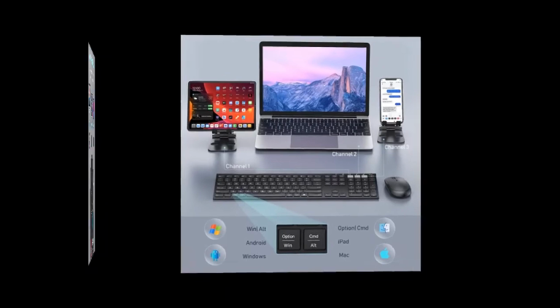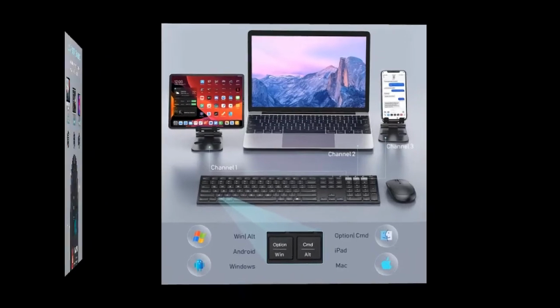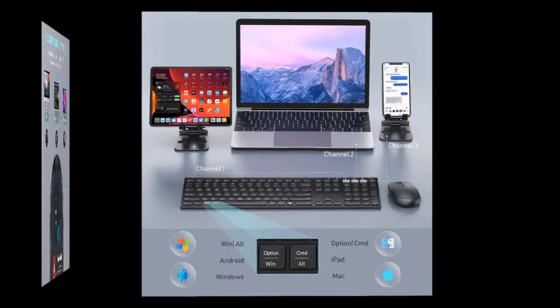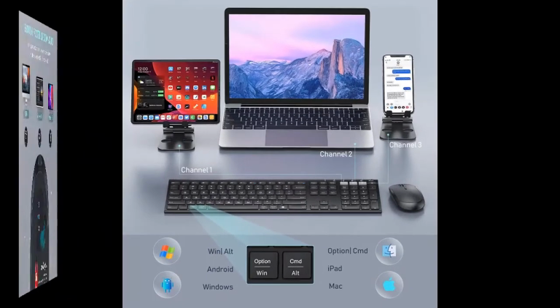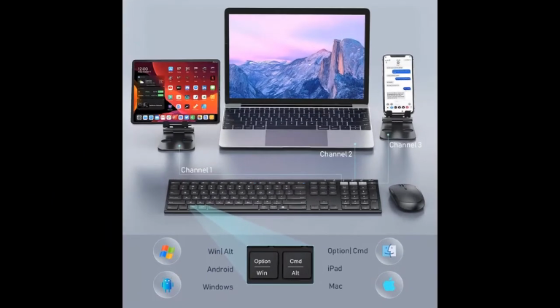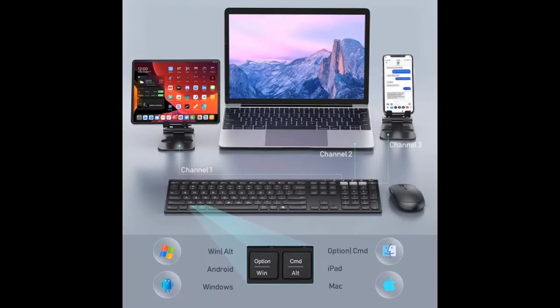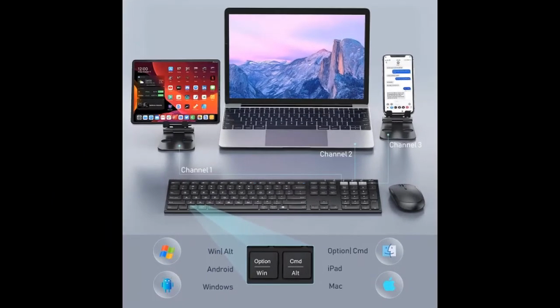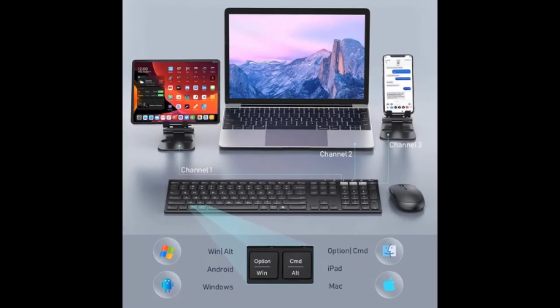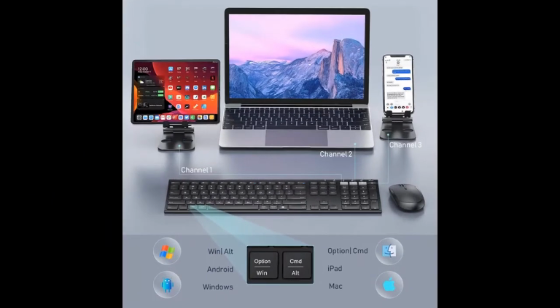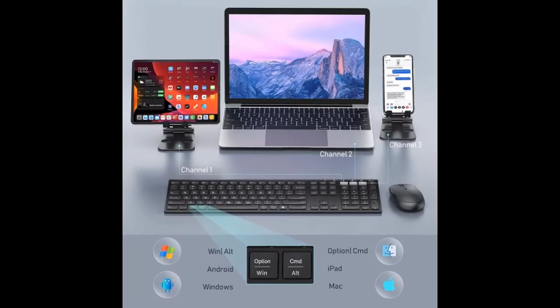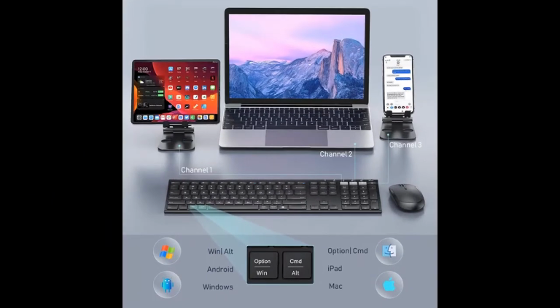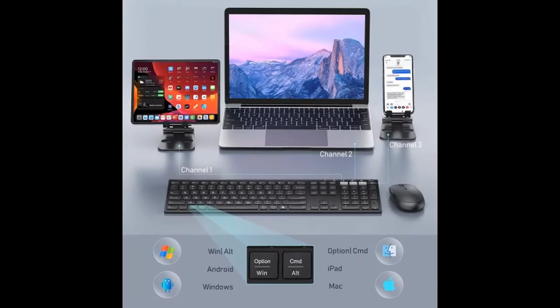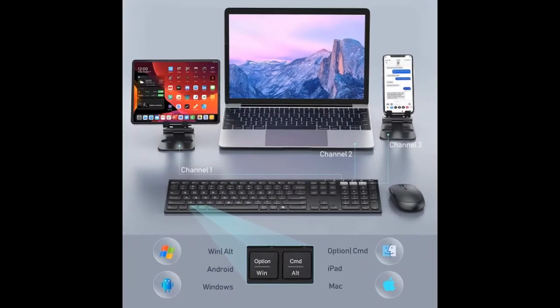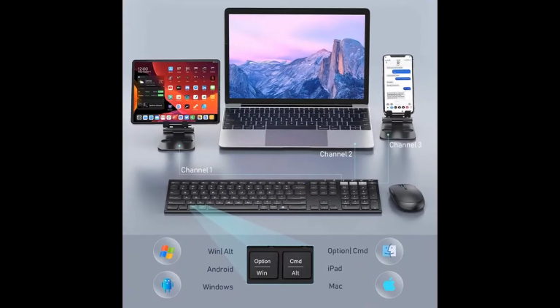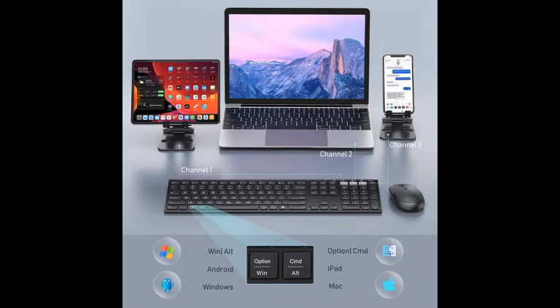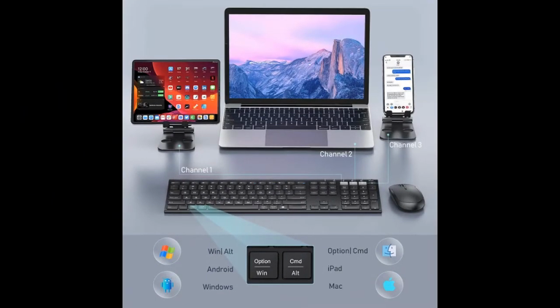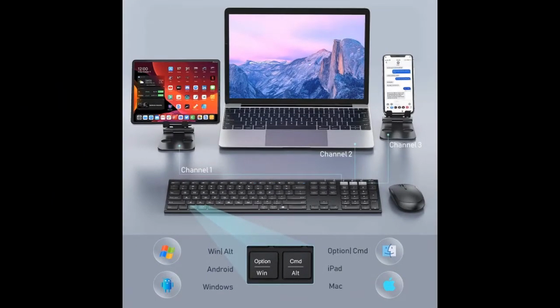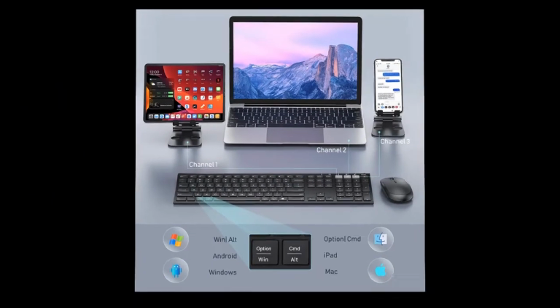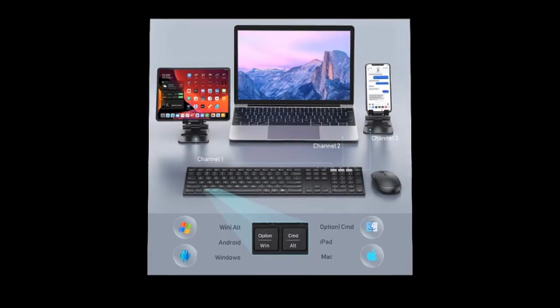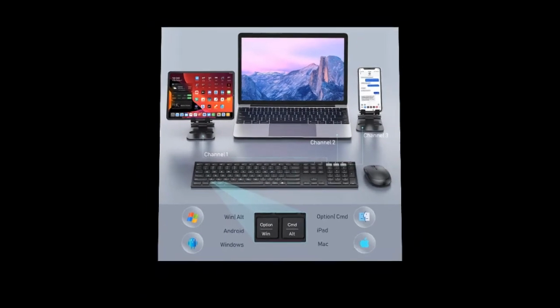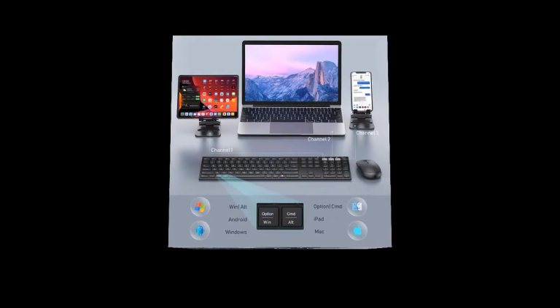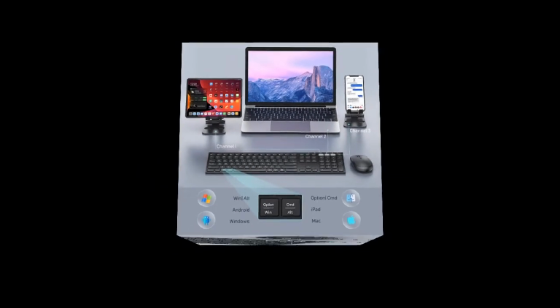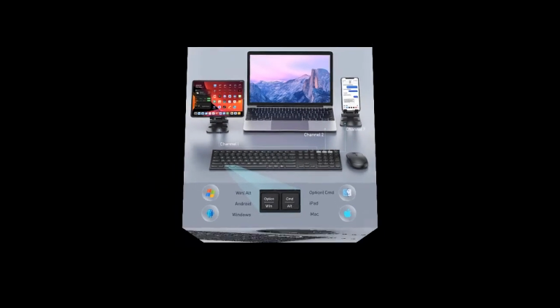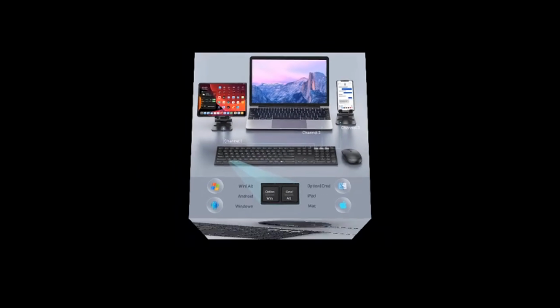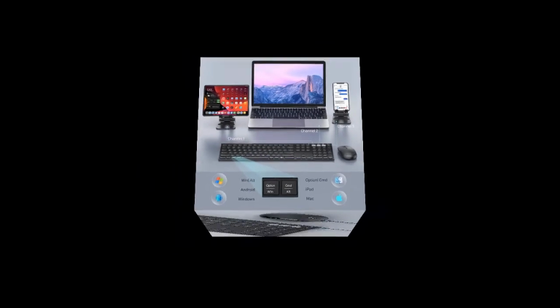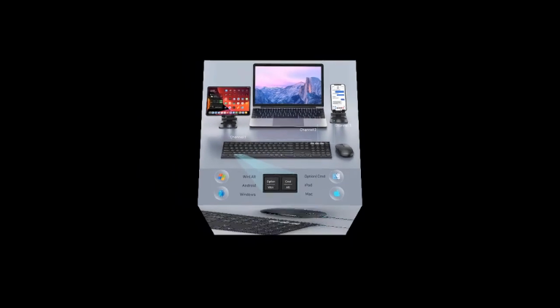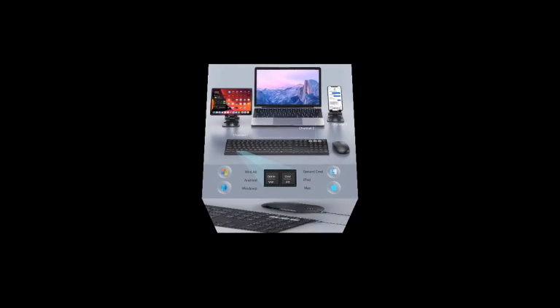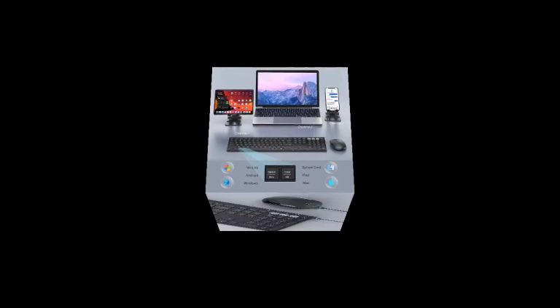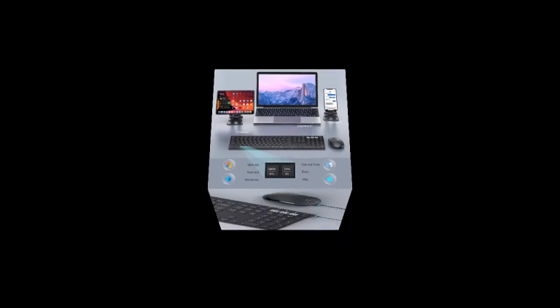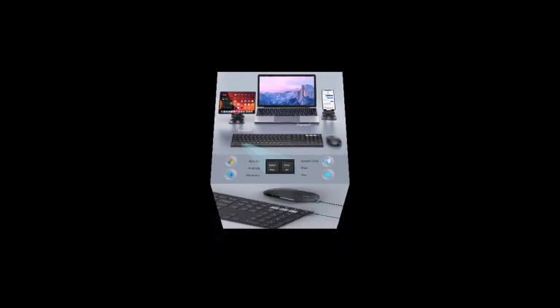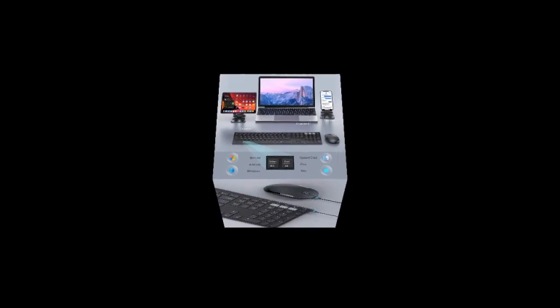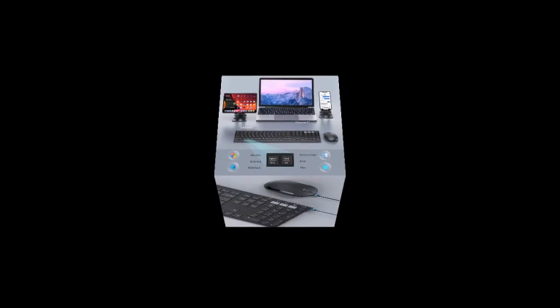Bluetooth requirement of the devices: BT 4.0 or above. Please check before purchase.